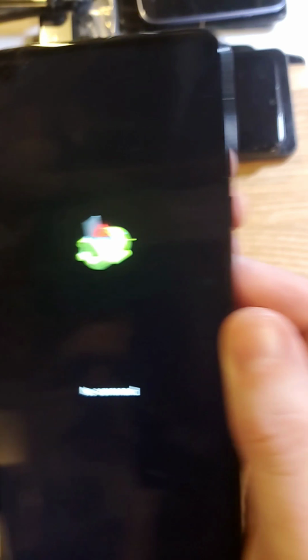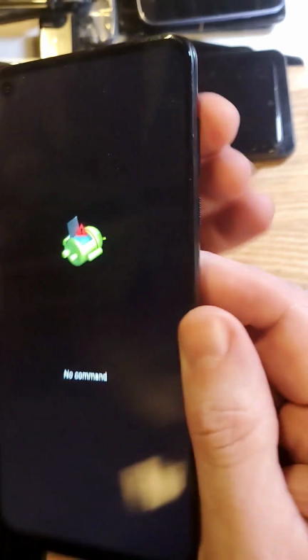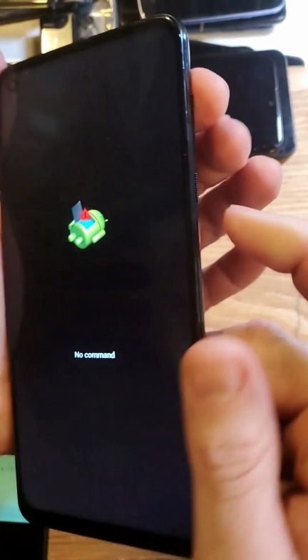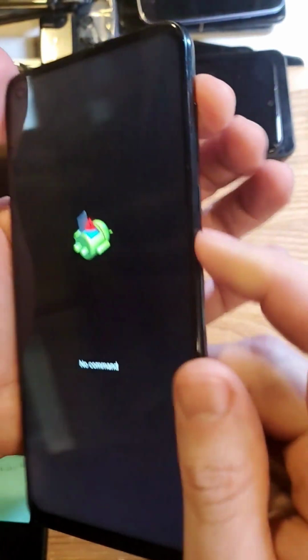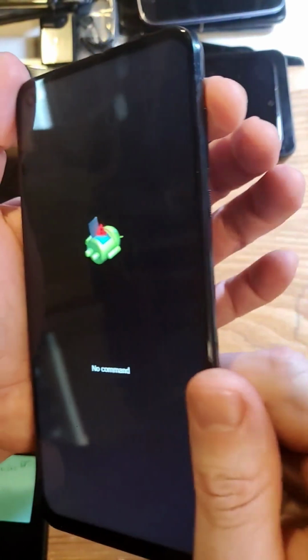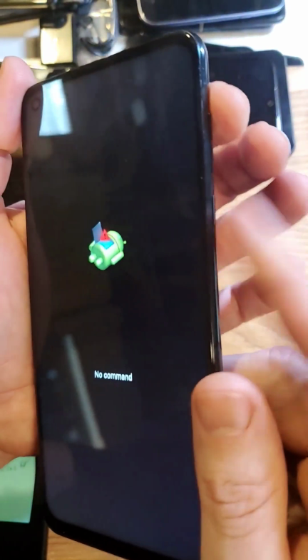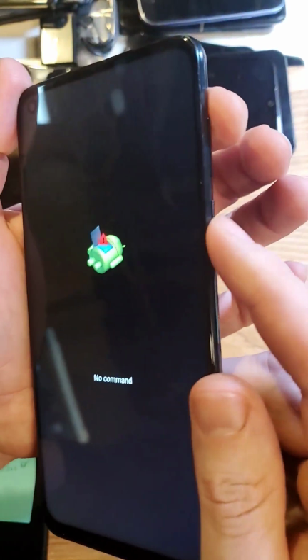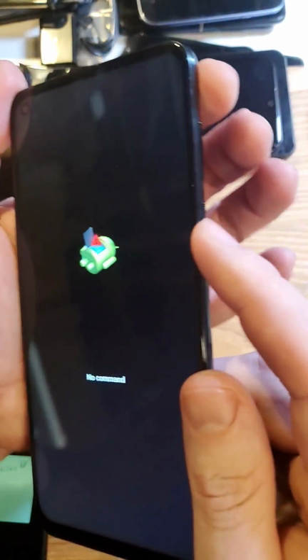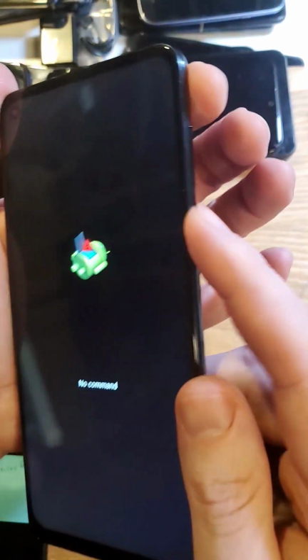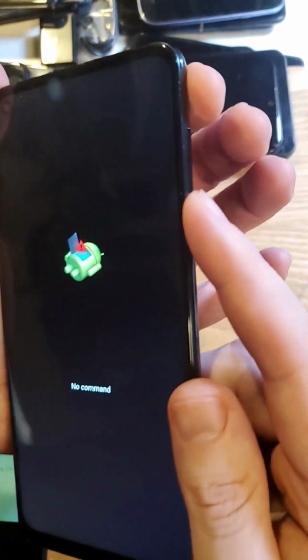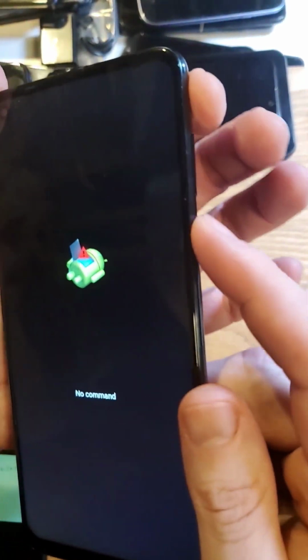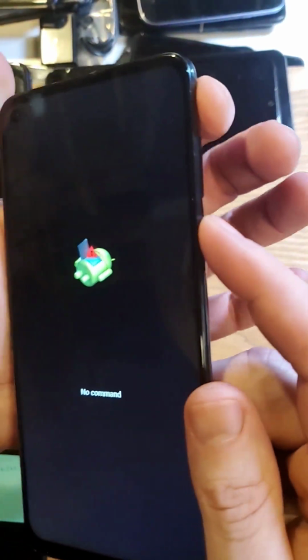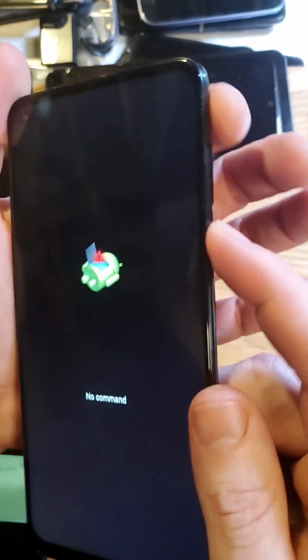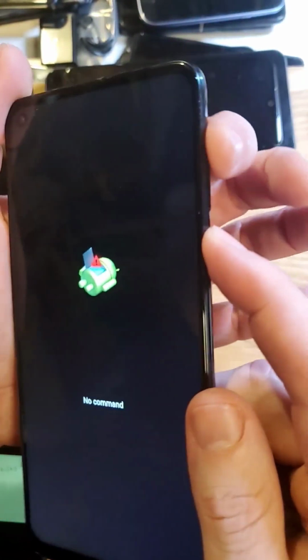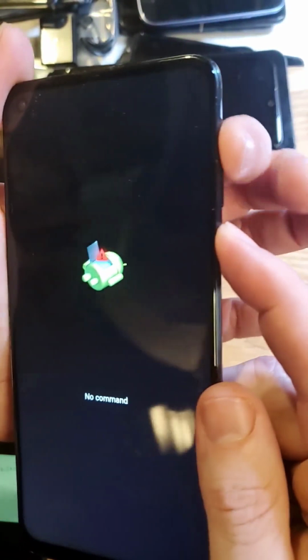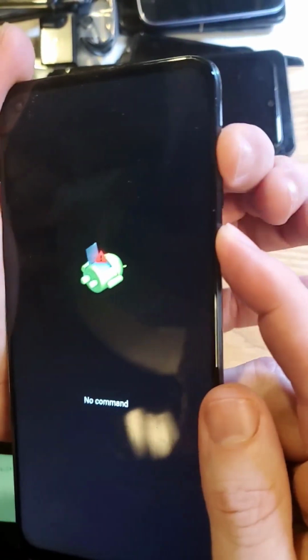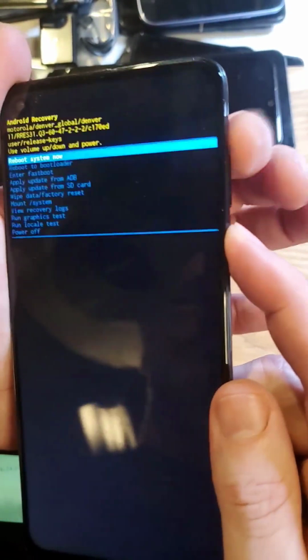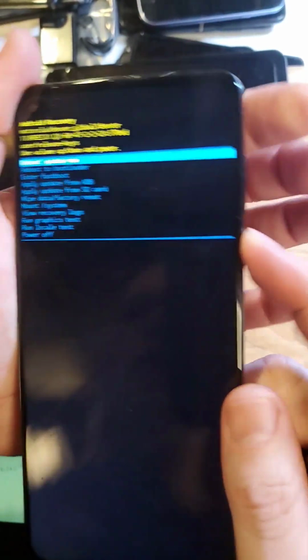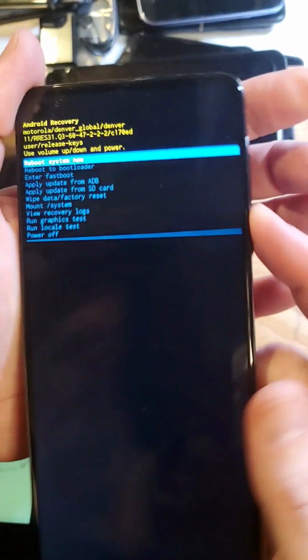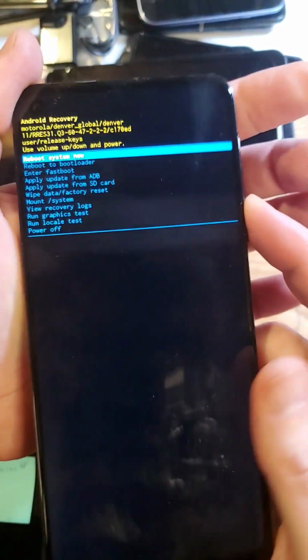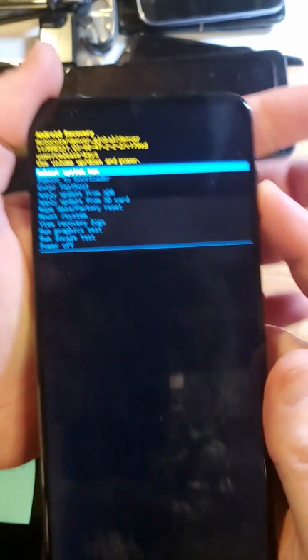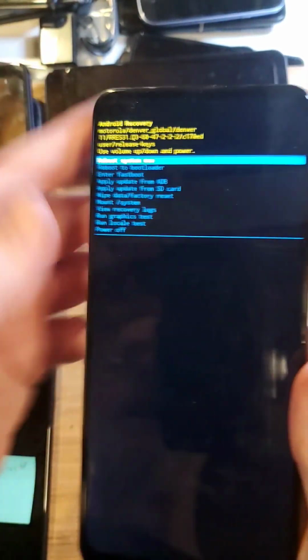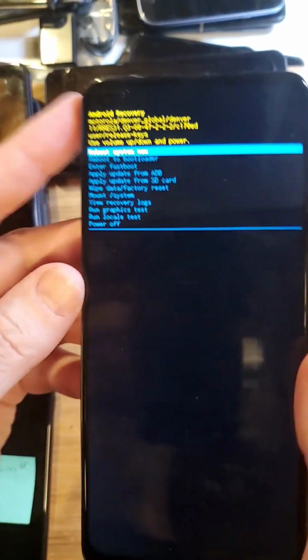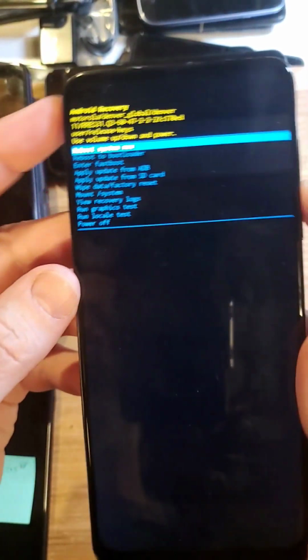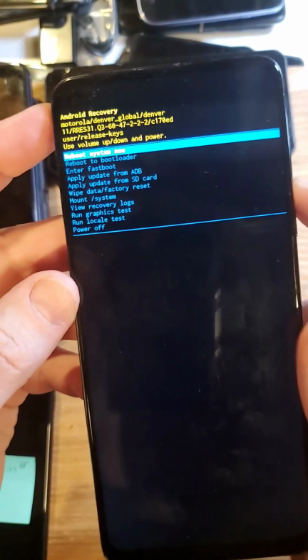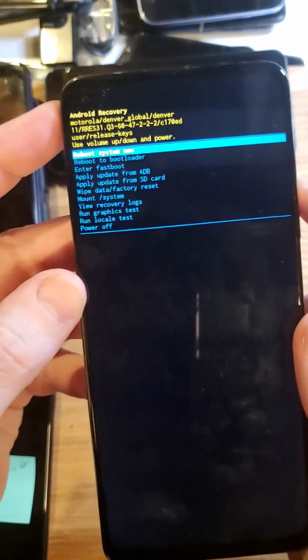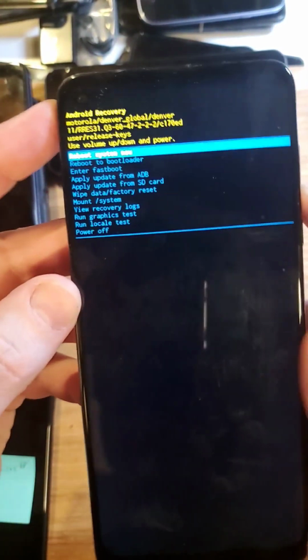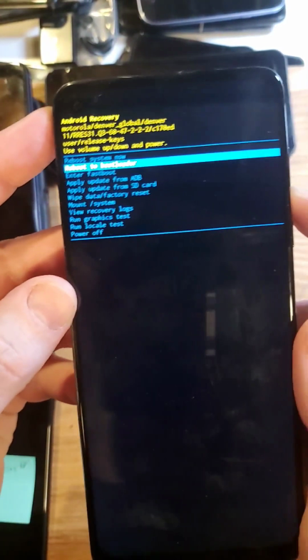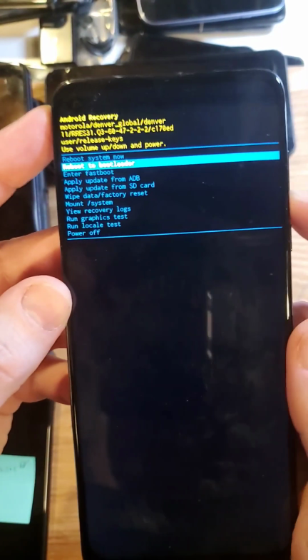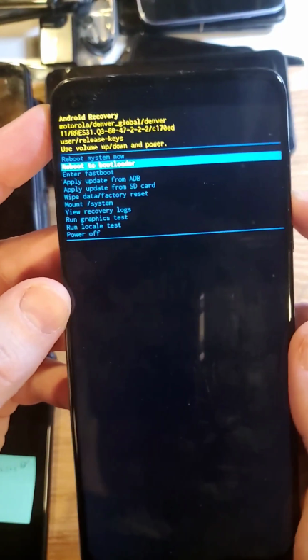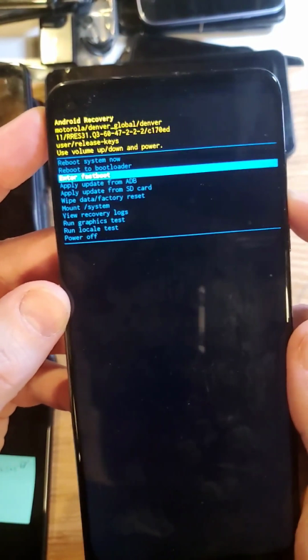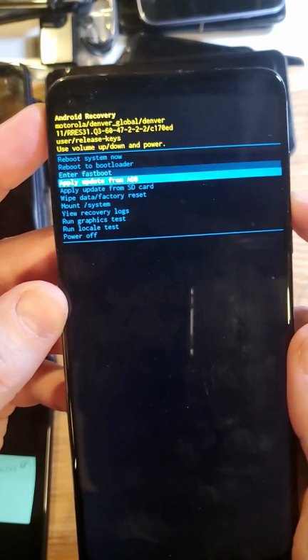At the no command, follow on Android — hold down power, quick touch volume up, and we're in the Android recovery menu.